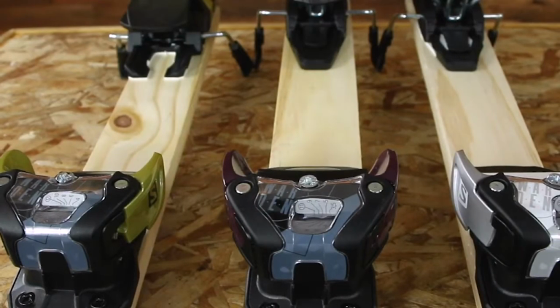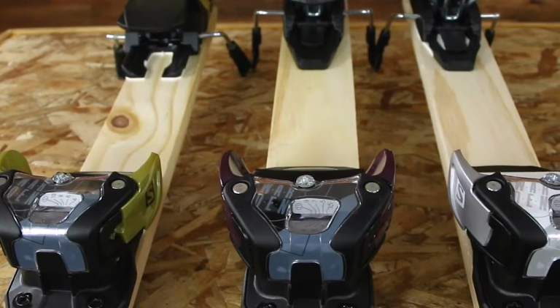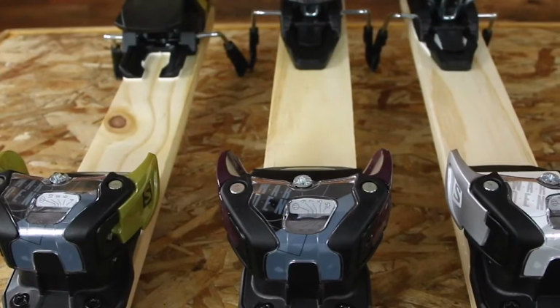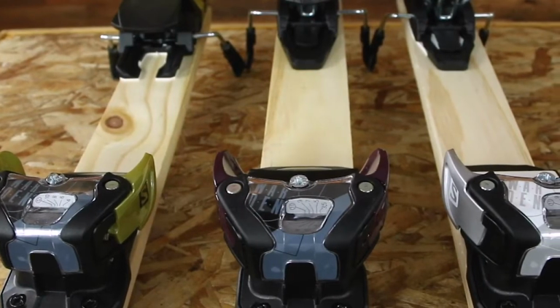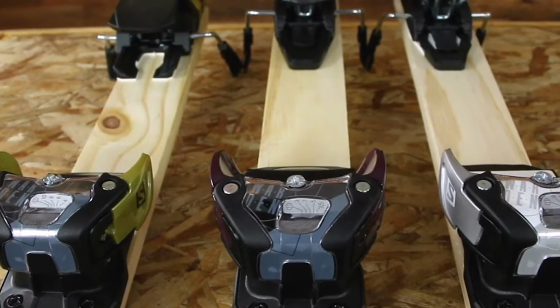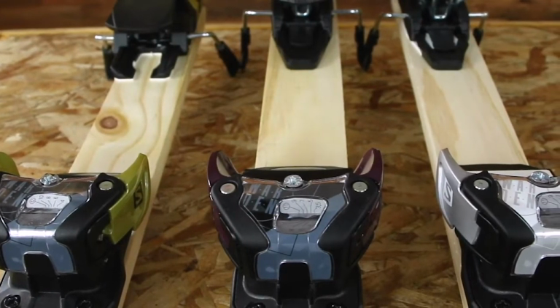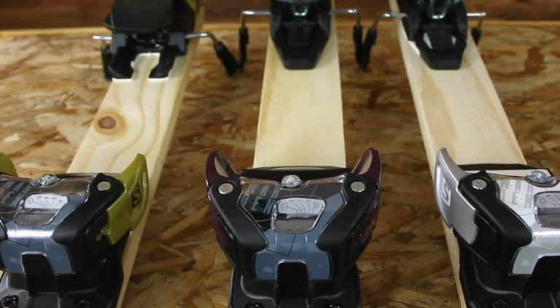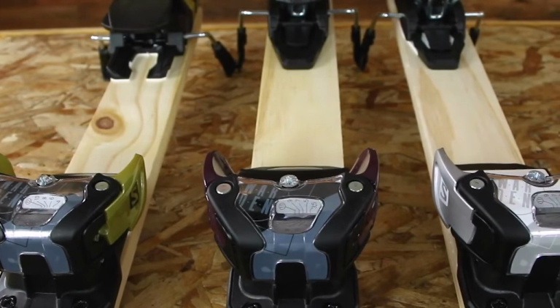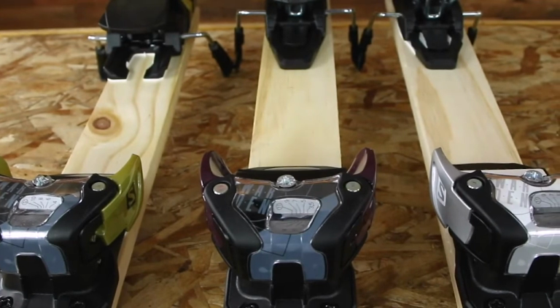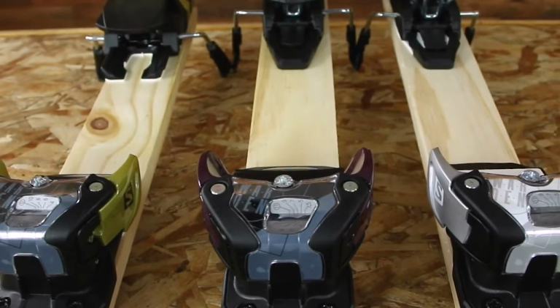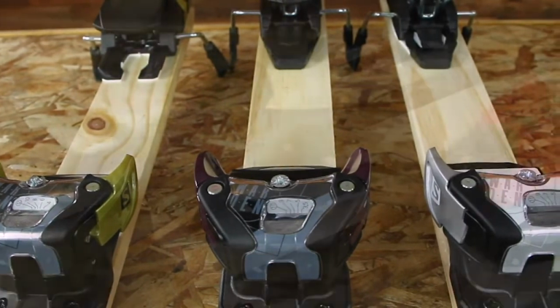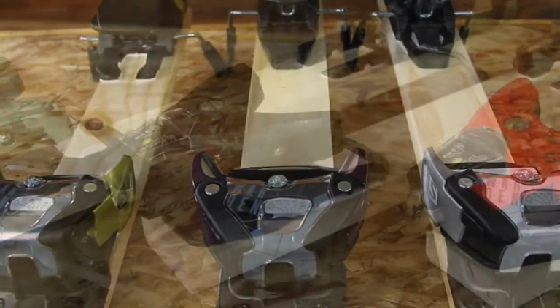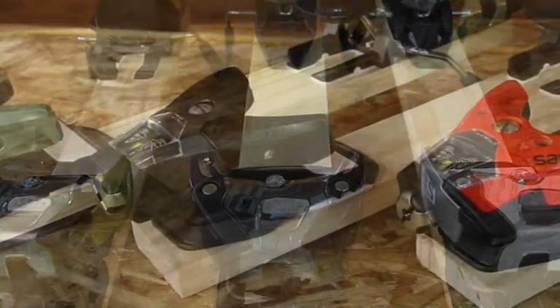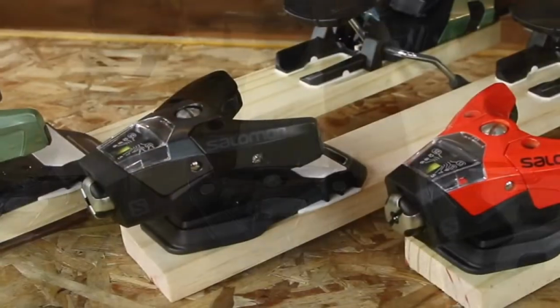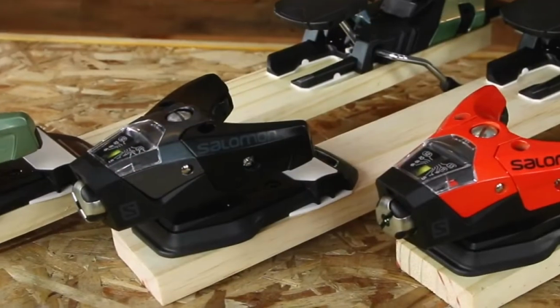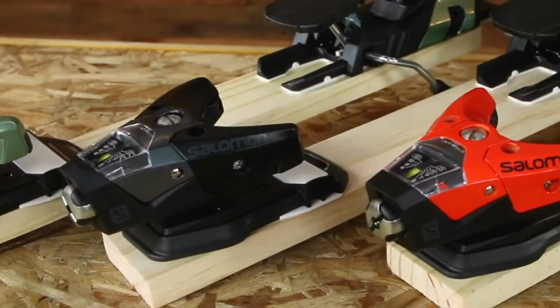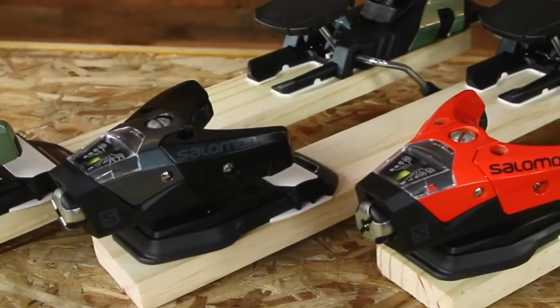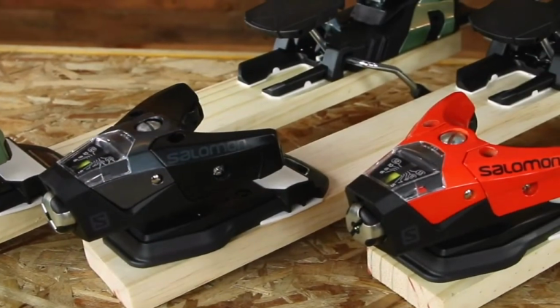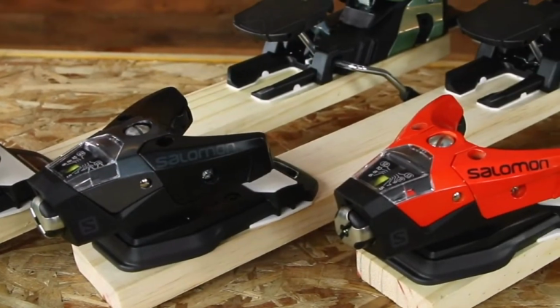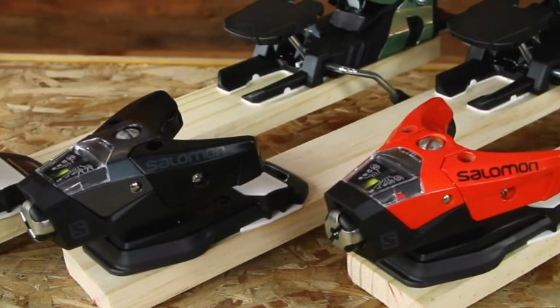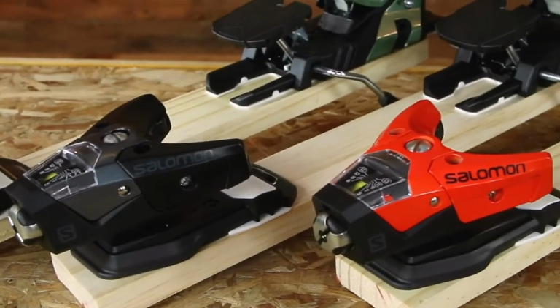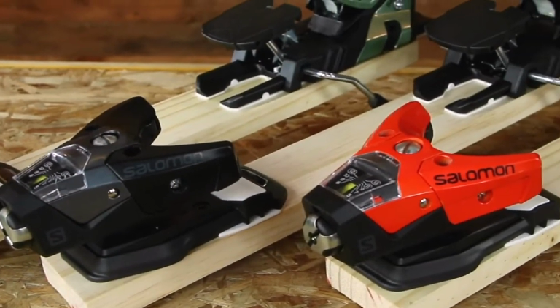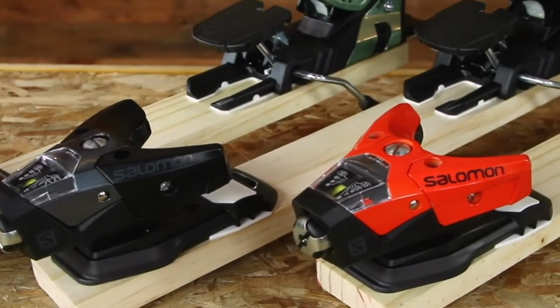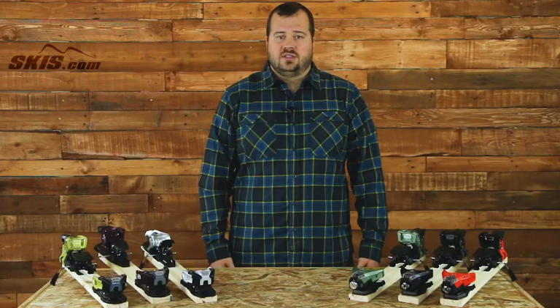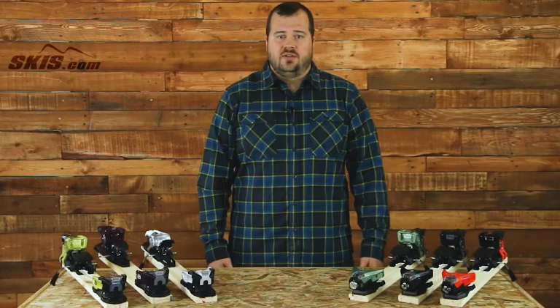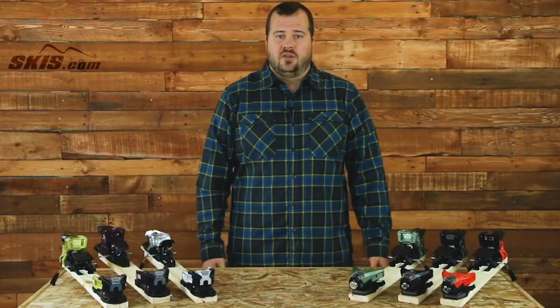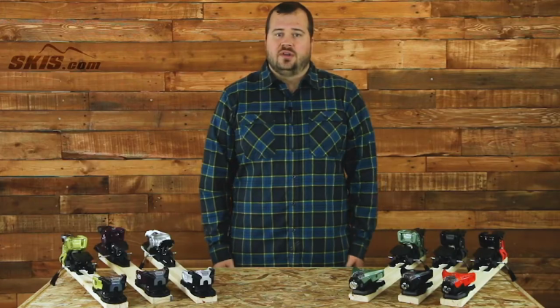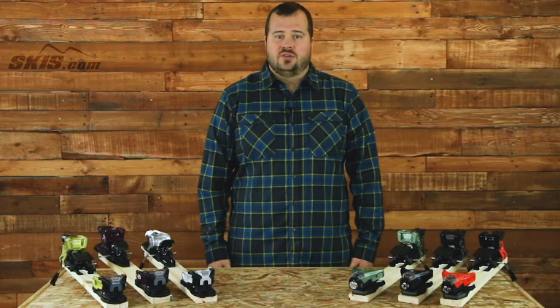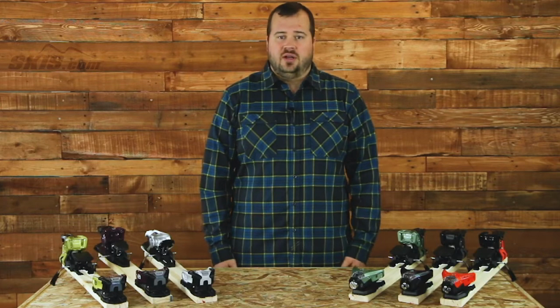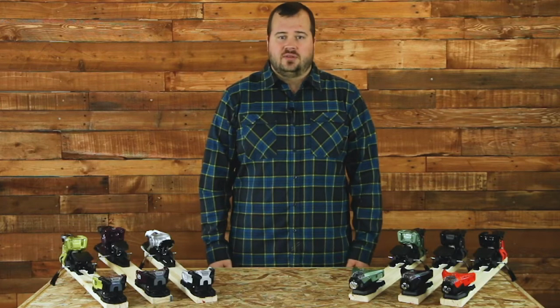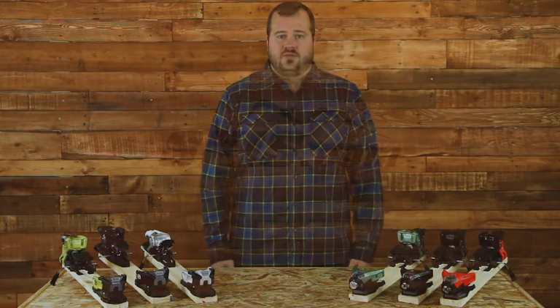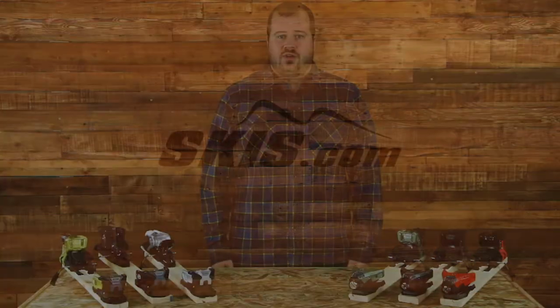That covers the Salomon Performance Binding lineup for this season. You can check out any of these products over at Skis.com as well as any of our other videos or blogs. Thanks for joining.